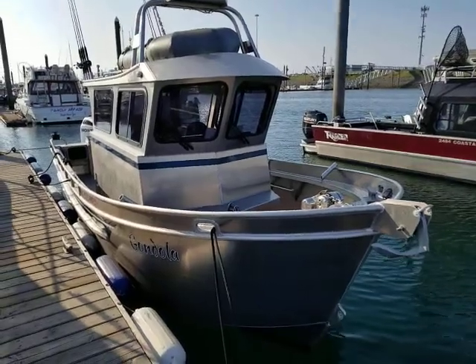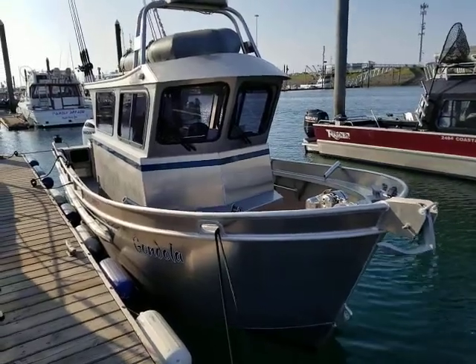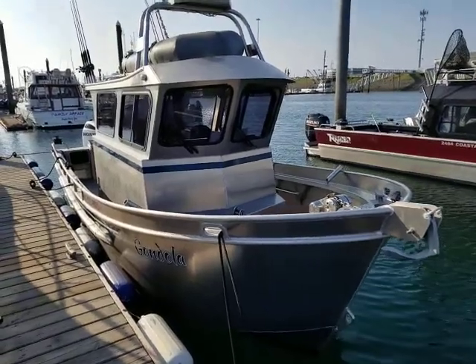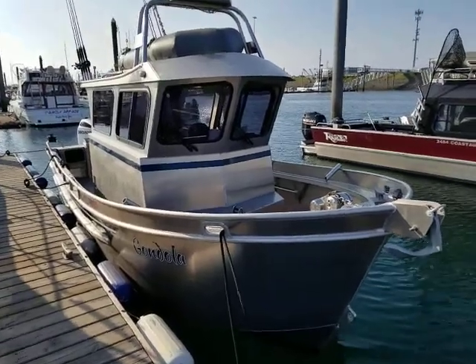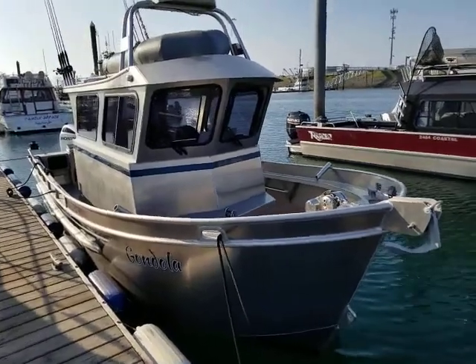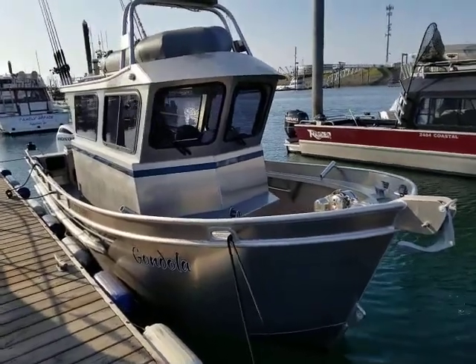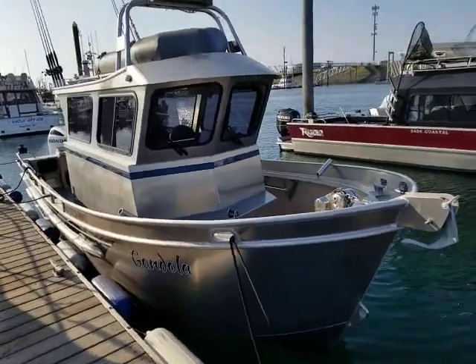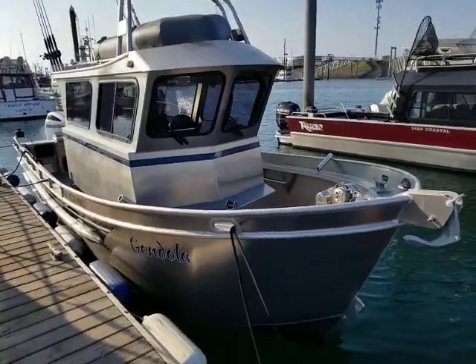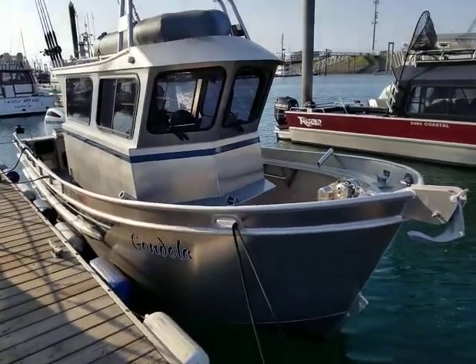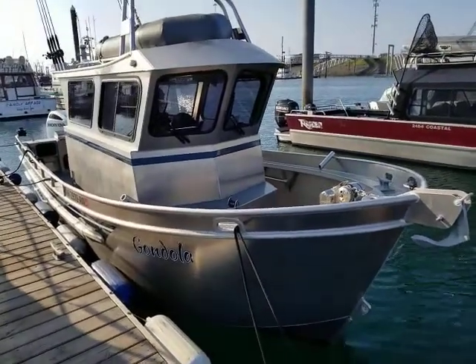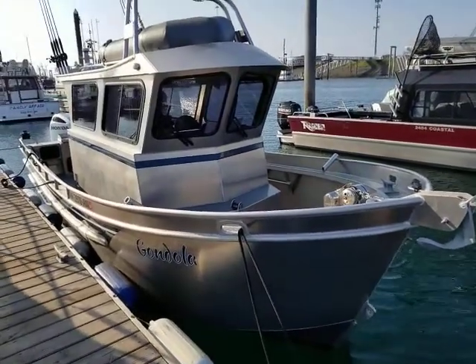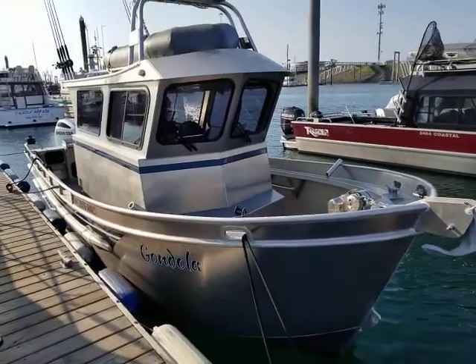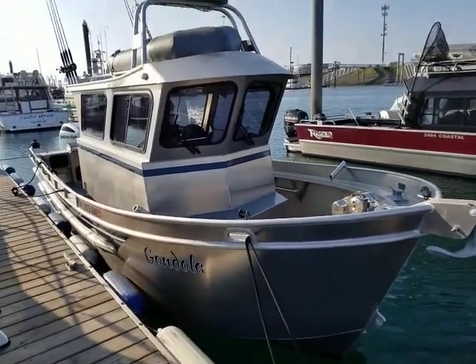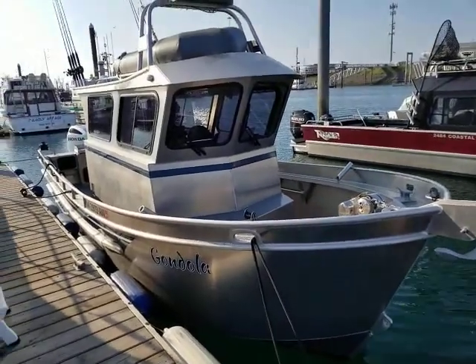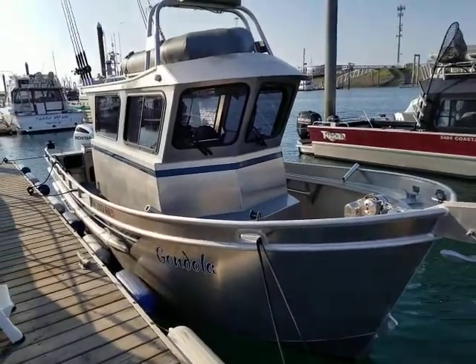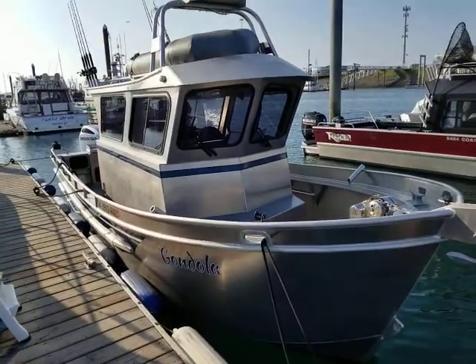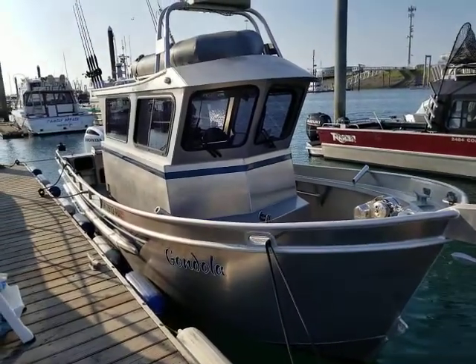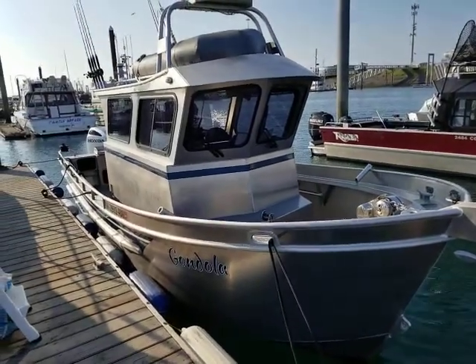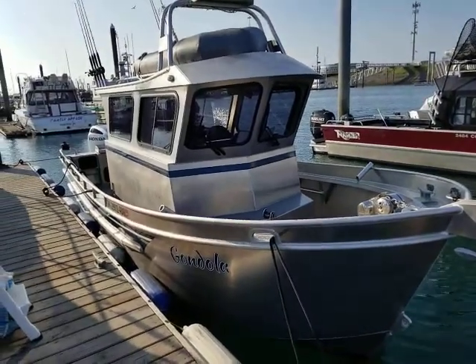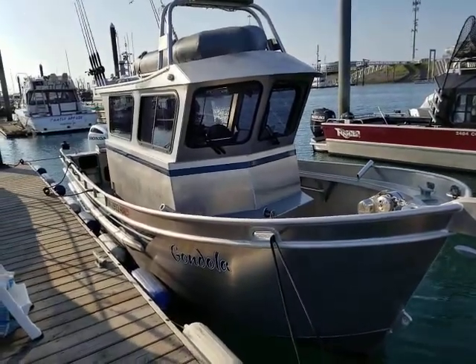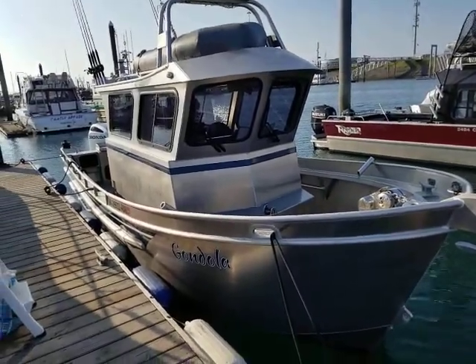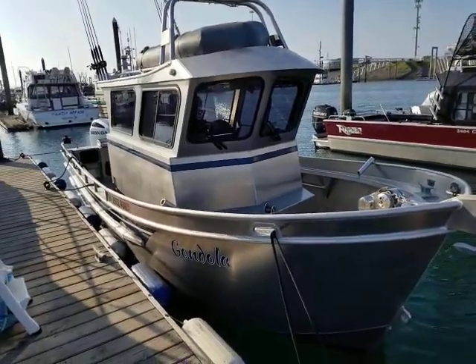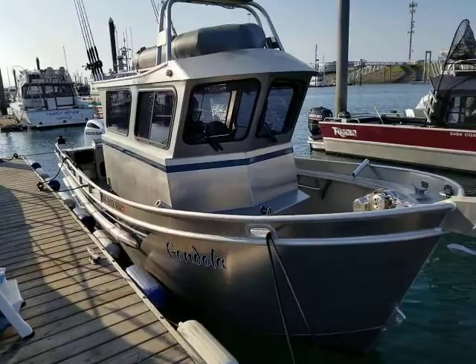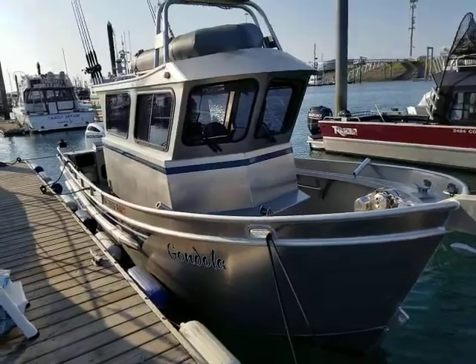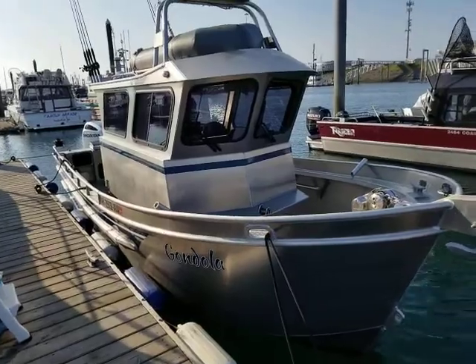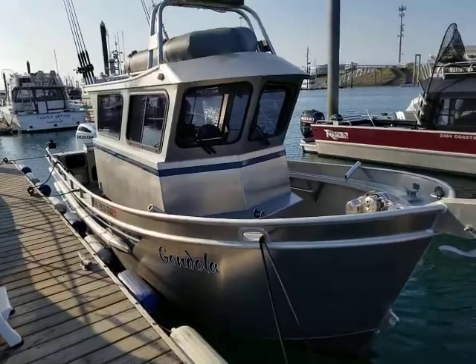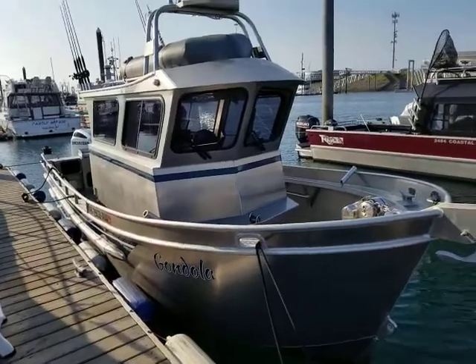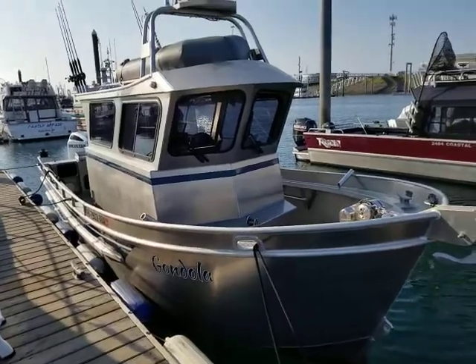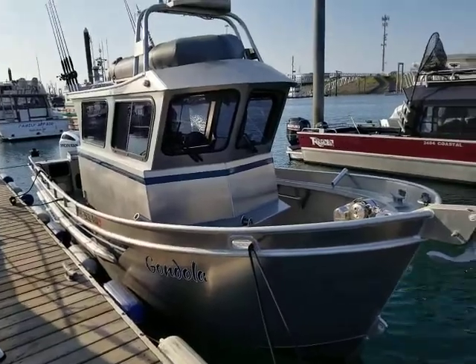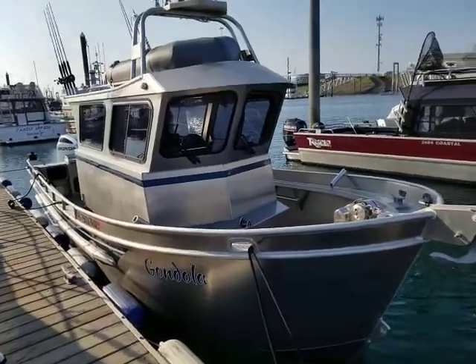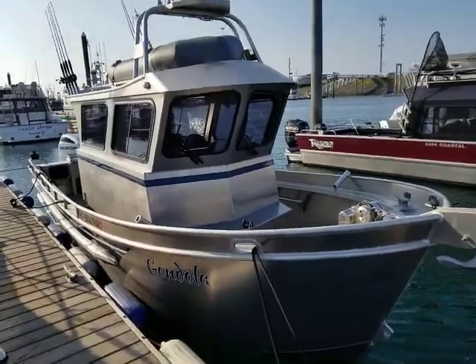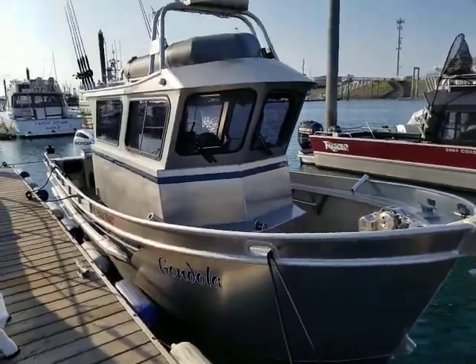Hello, this is the orientation video for the Bay's Boat Rental 24-foot Bayweld Gondola.